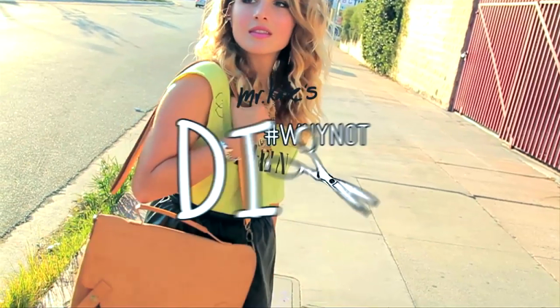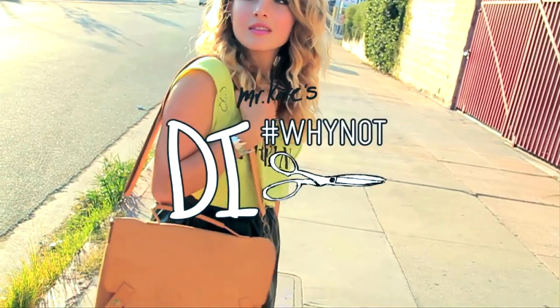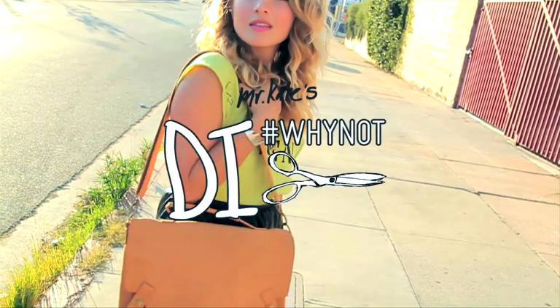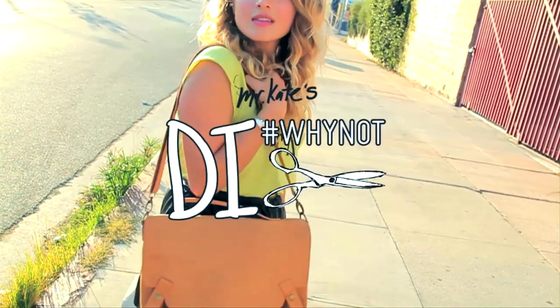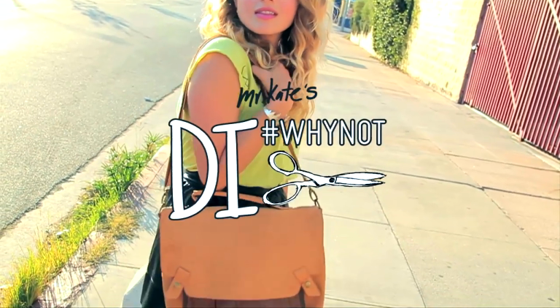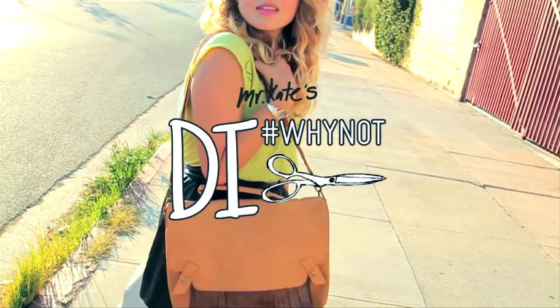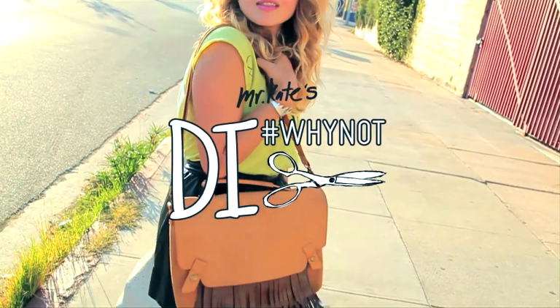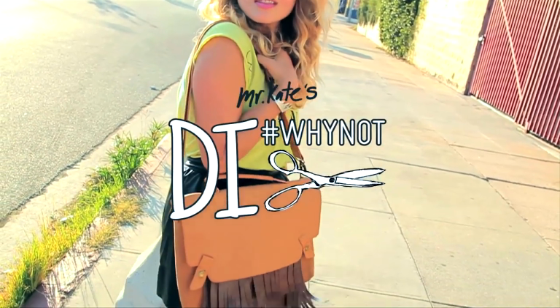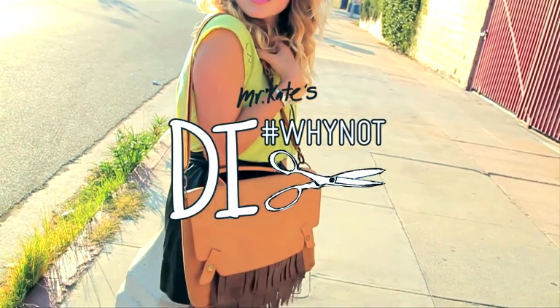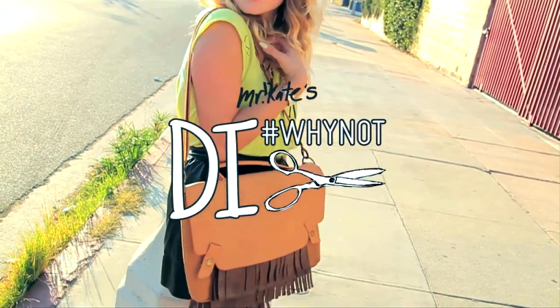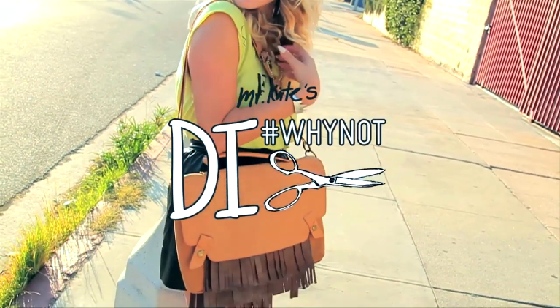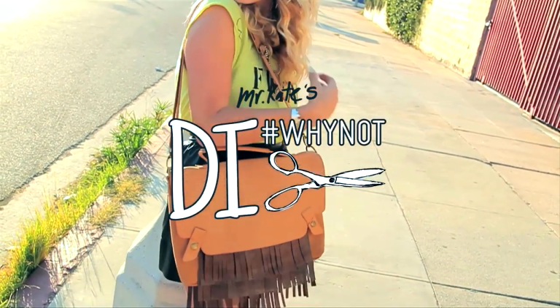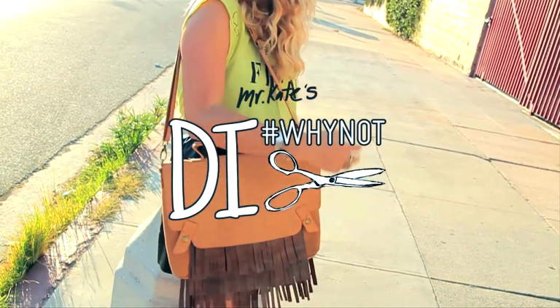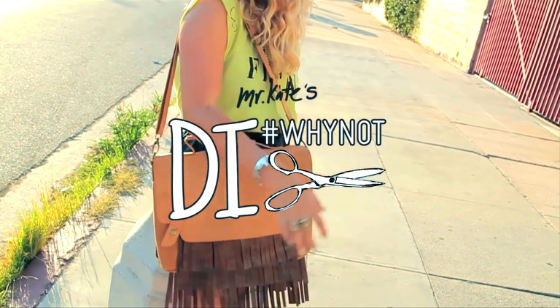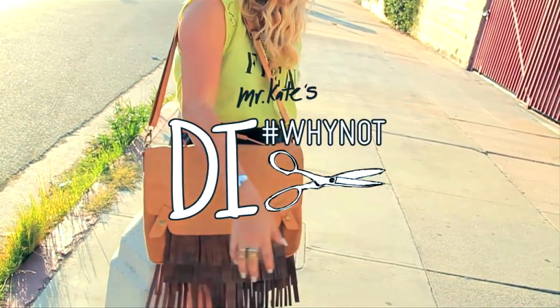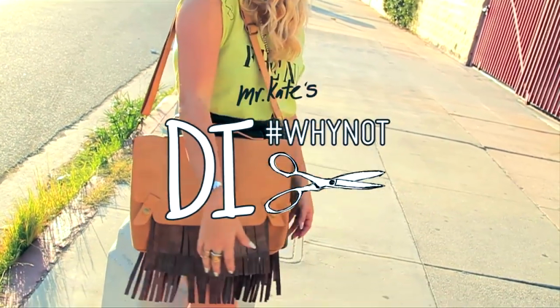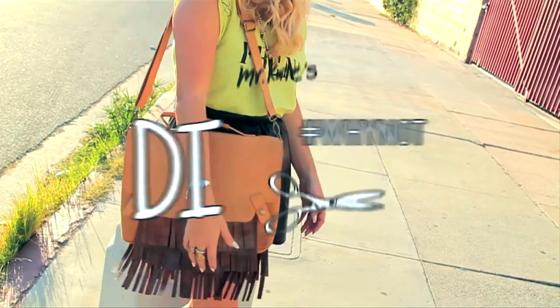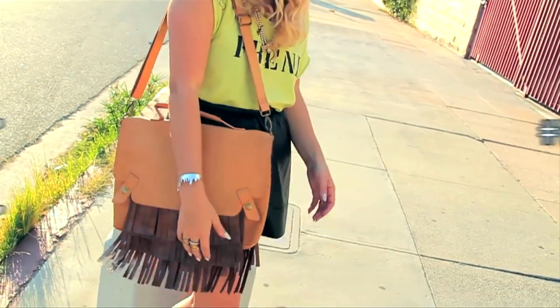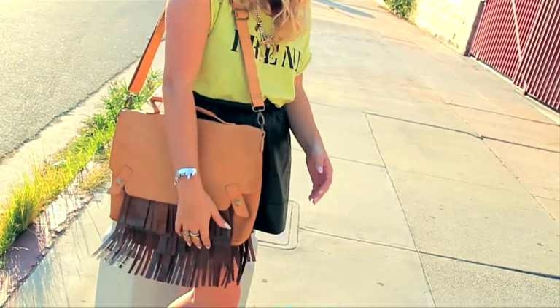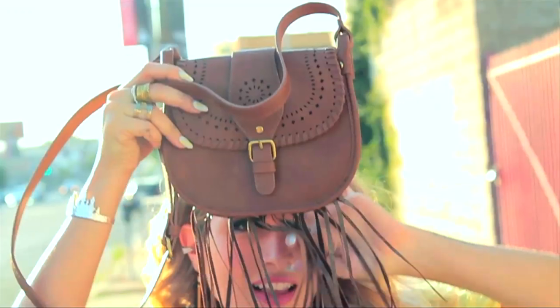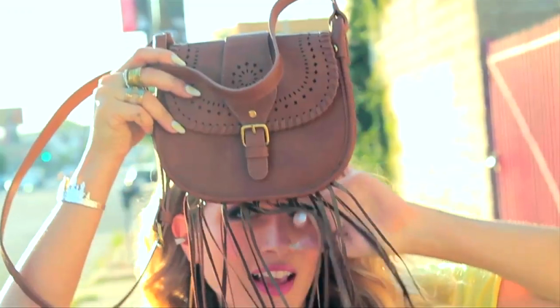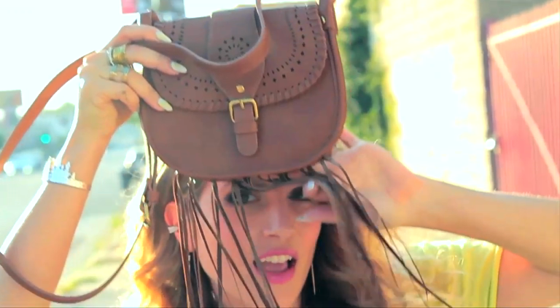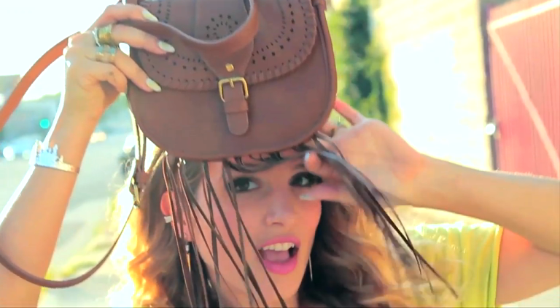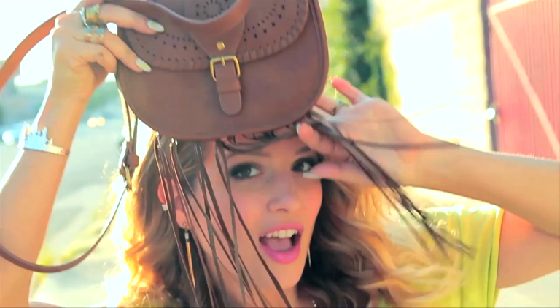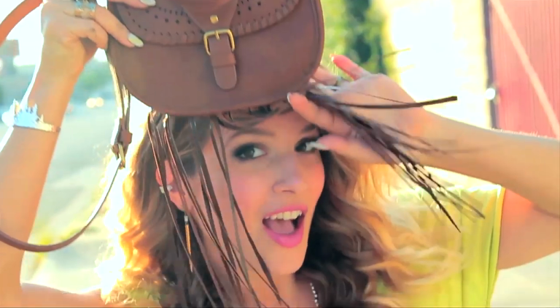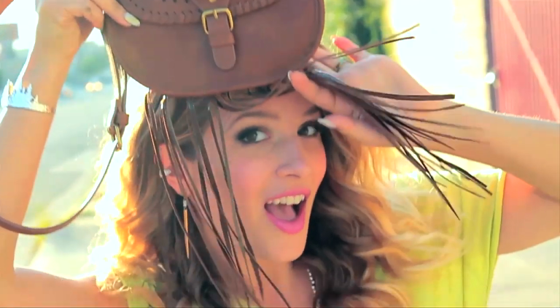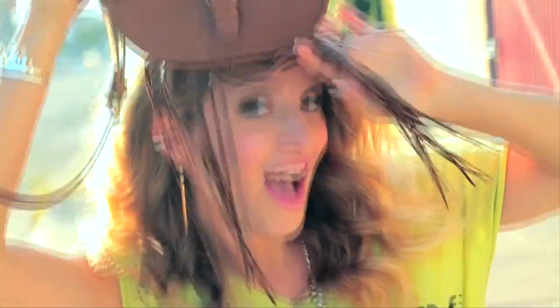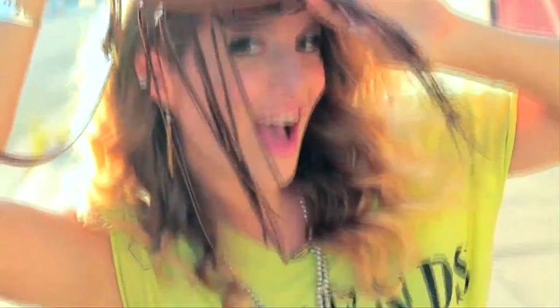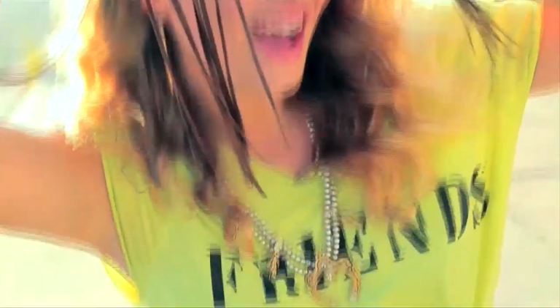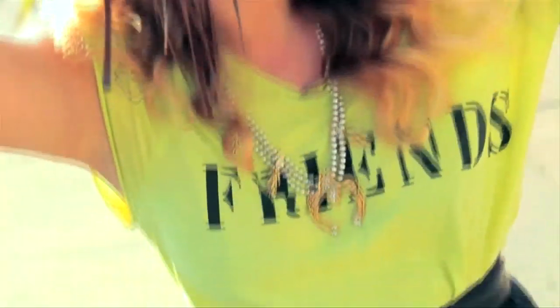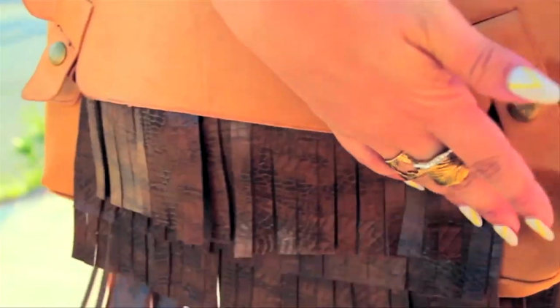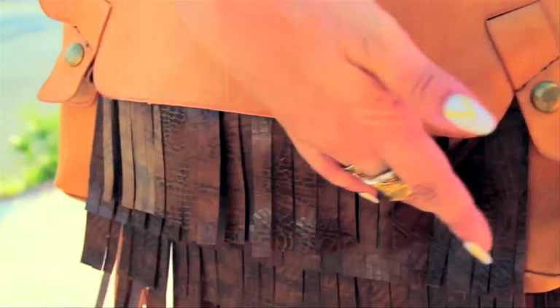Up next on DIY Not, I show you how to turn a drab bag into a fab bag.